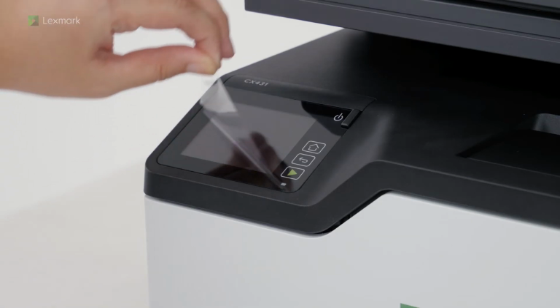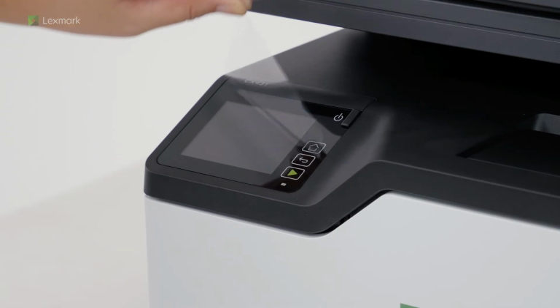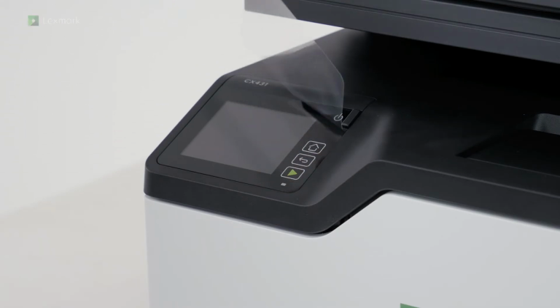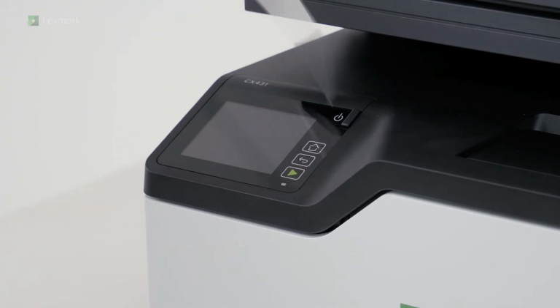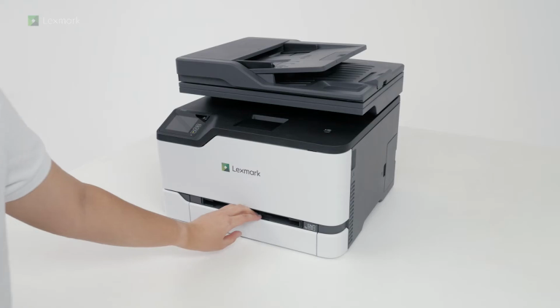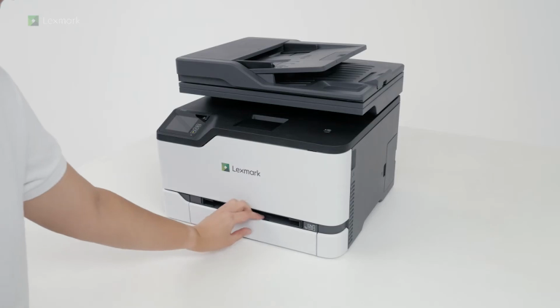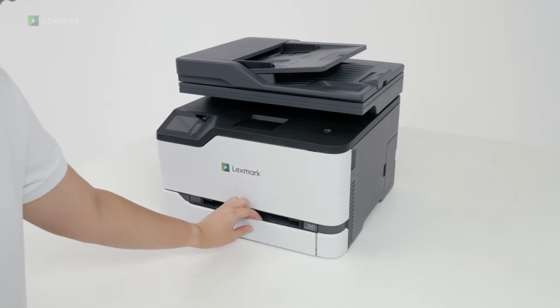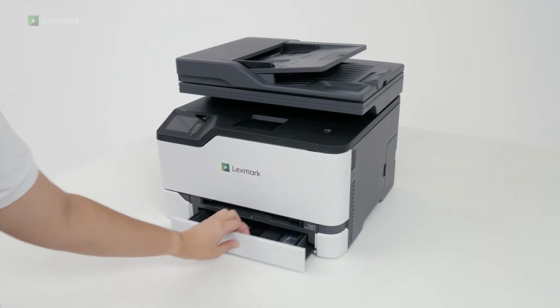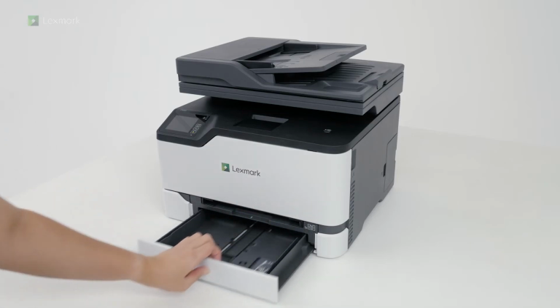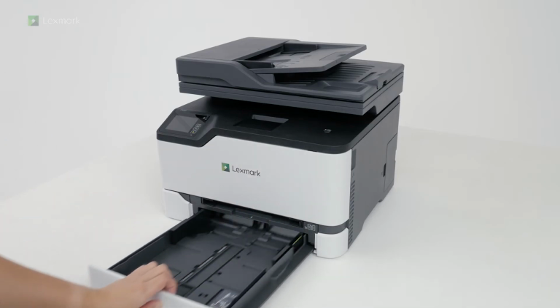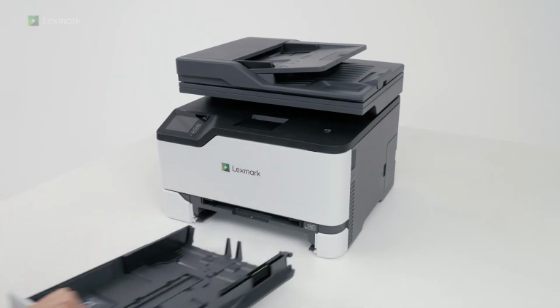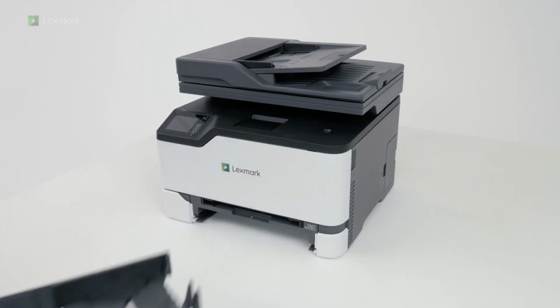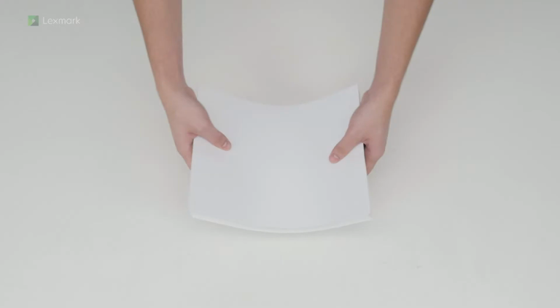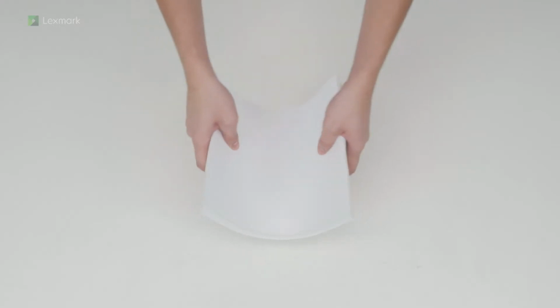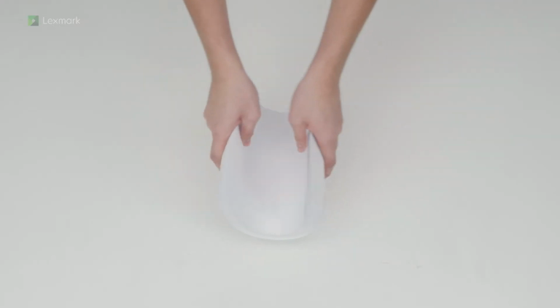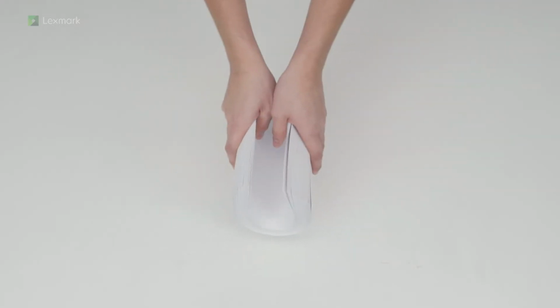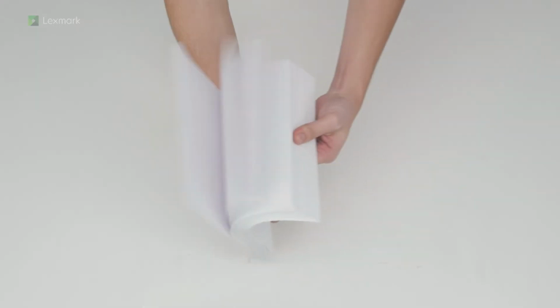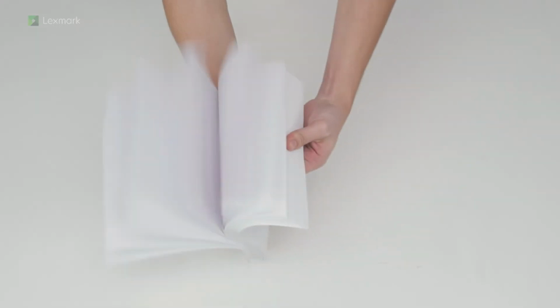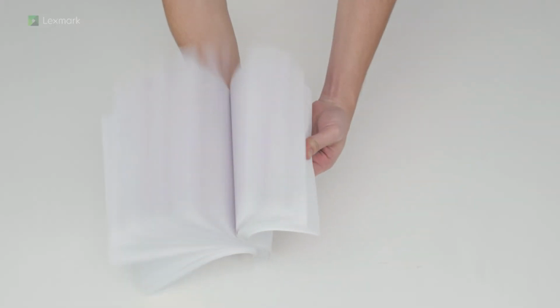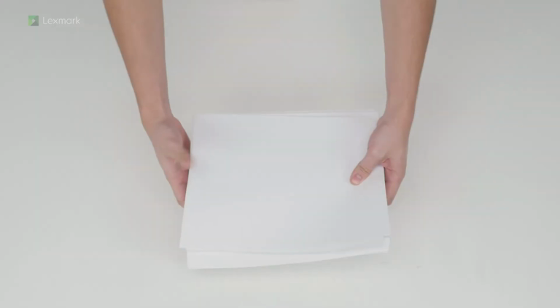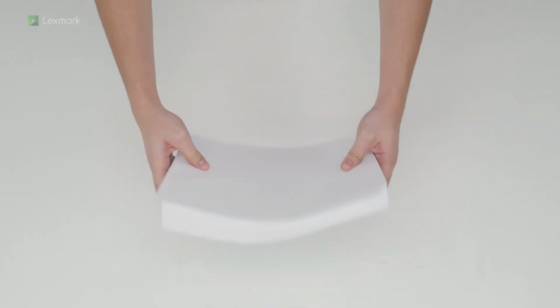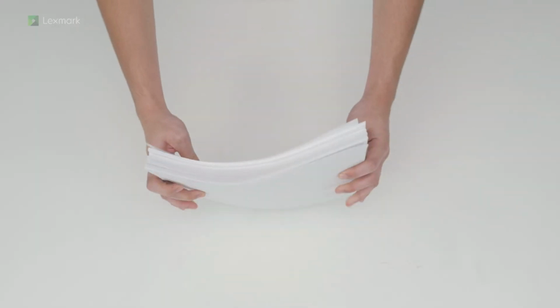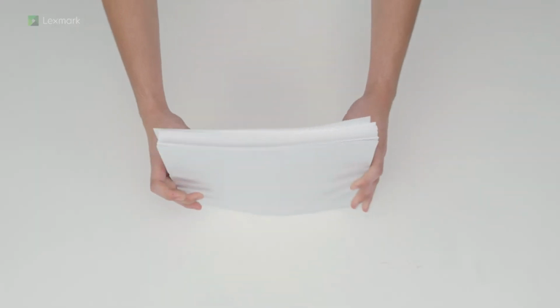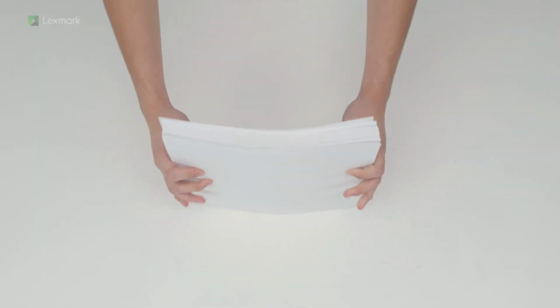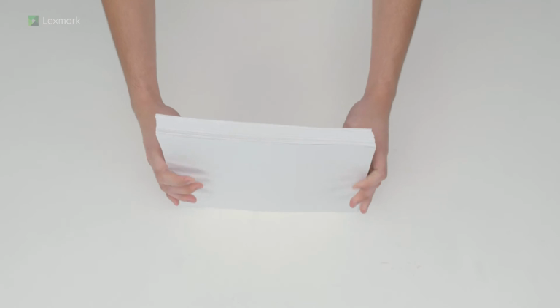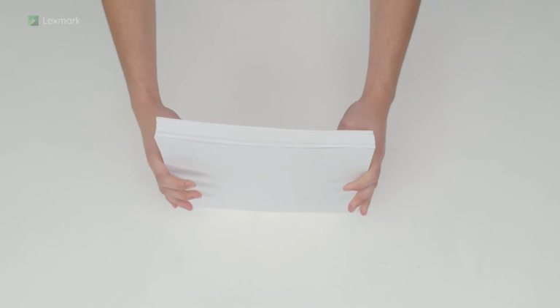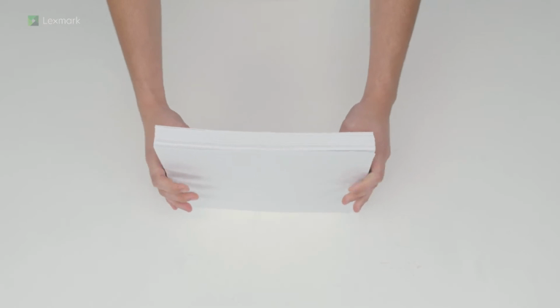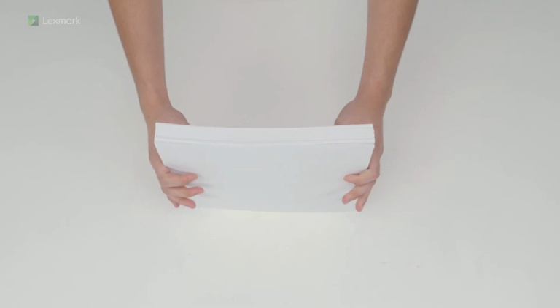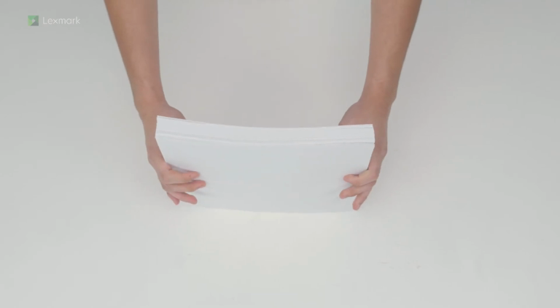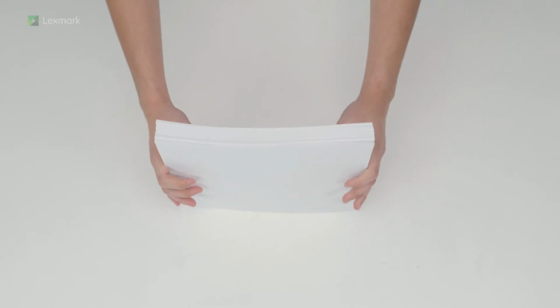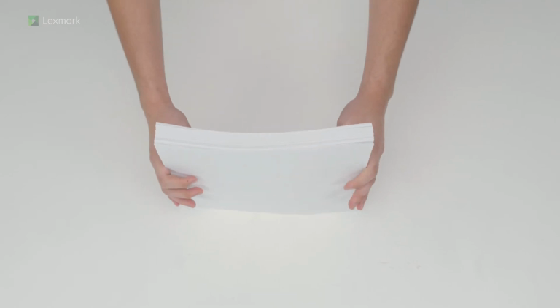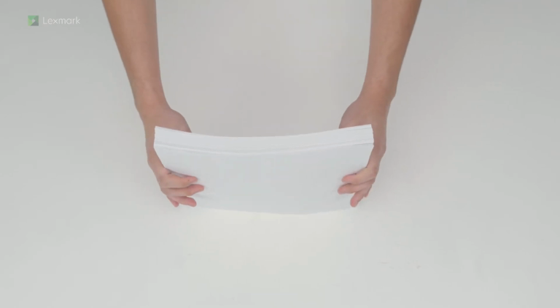Remove all packing material. Remove the tray. Flex, fan, and align the paper edges before loading the stack into the tray.